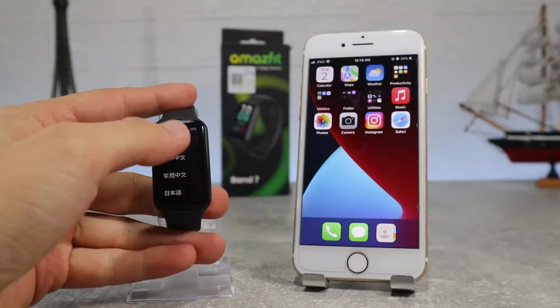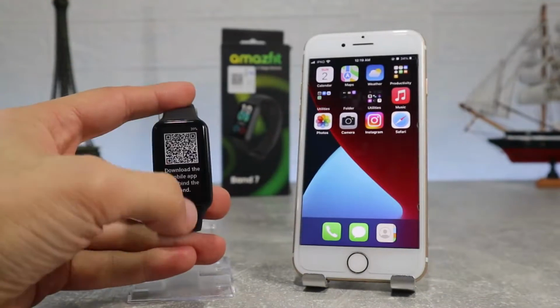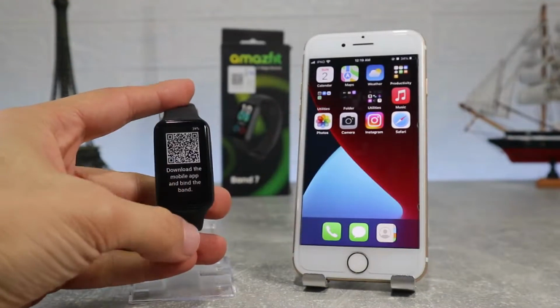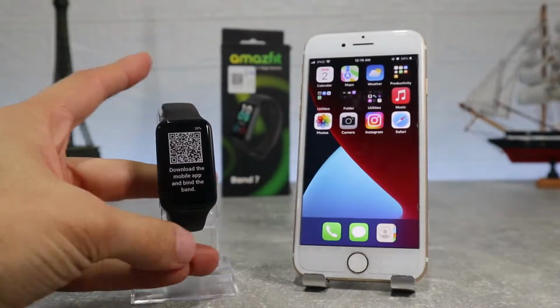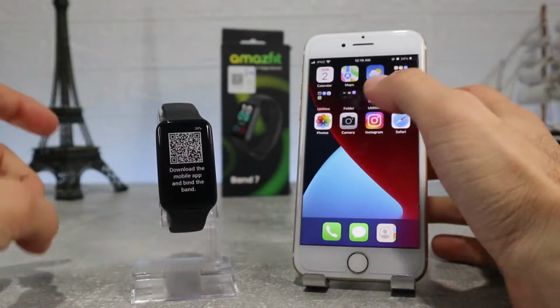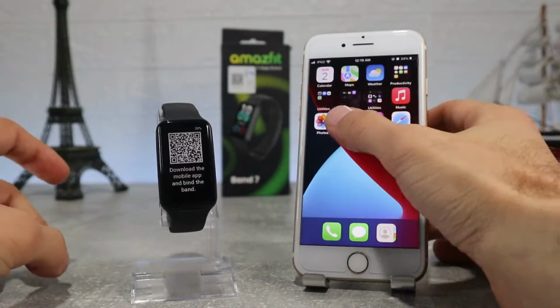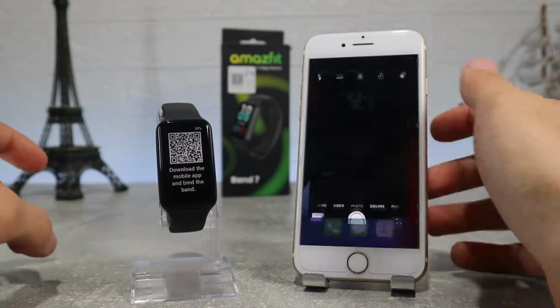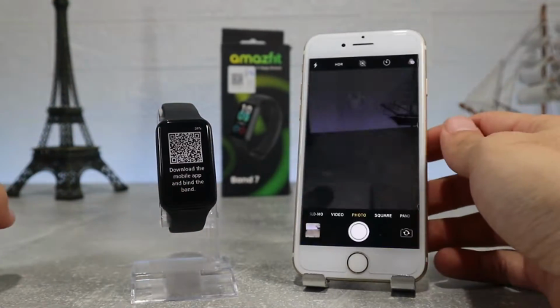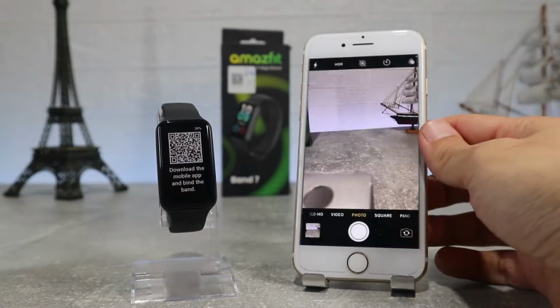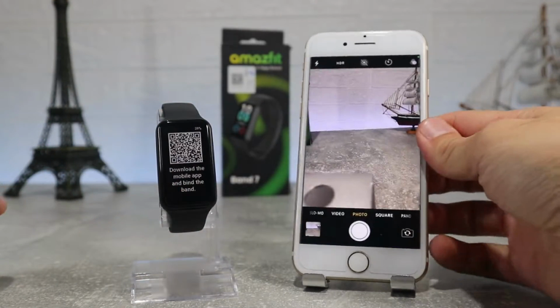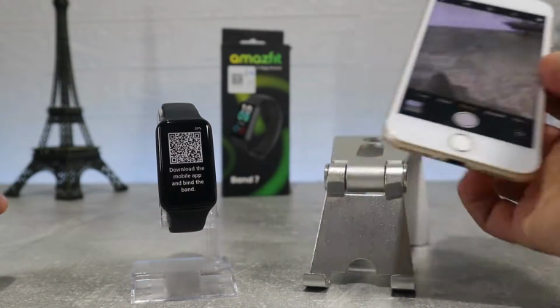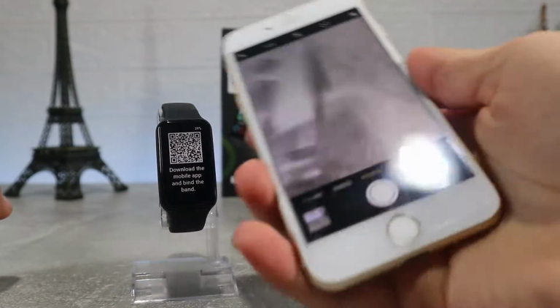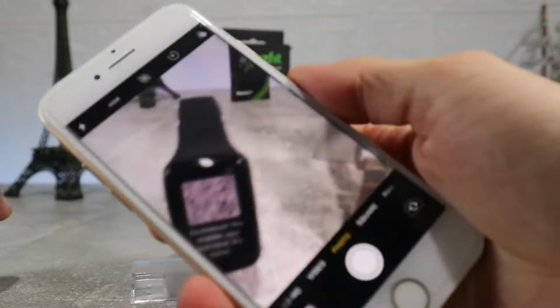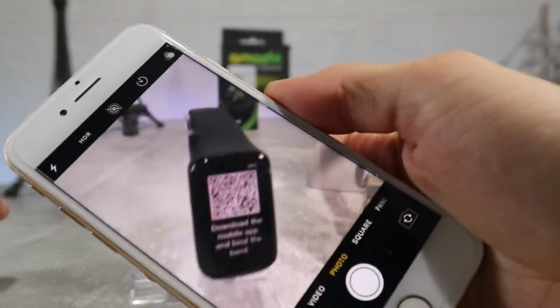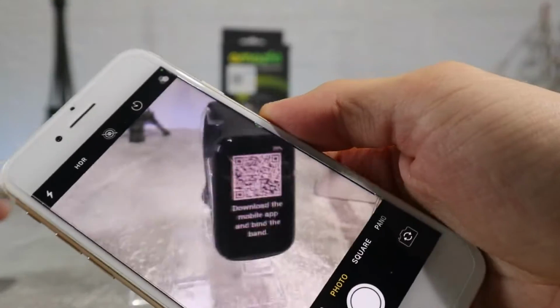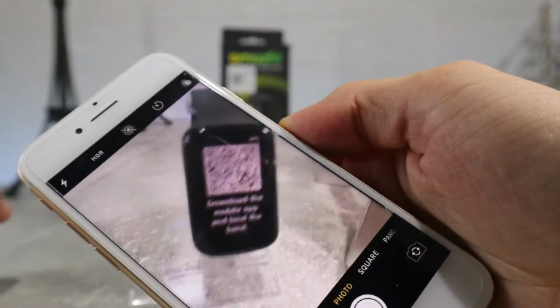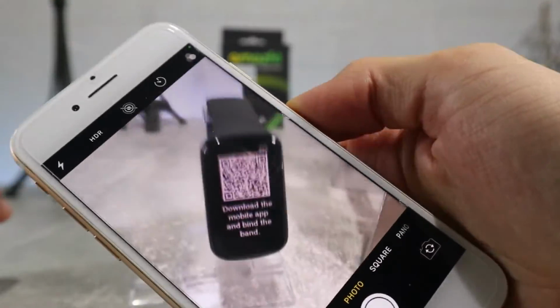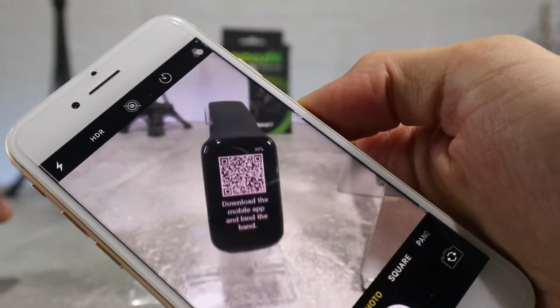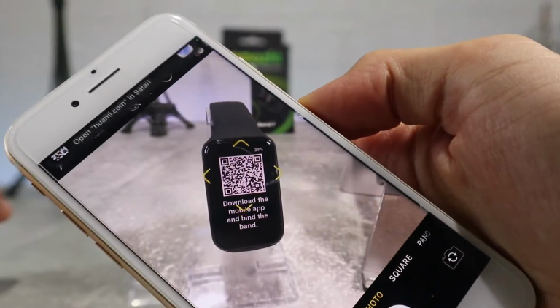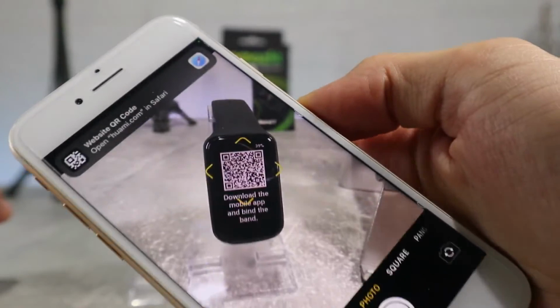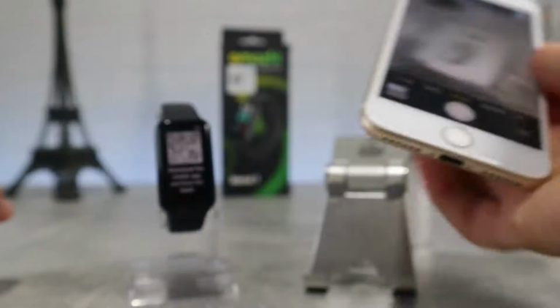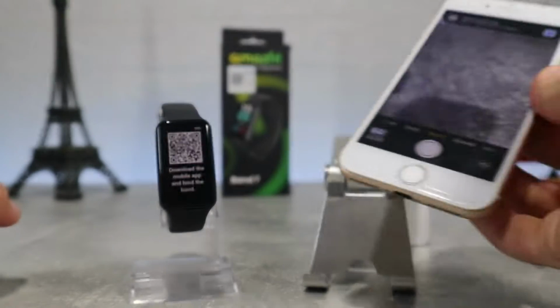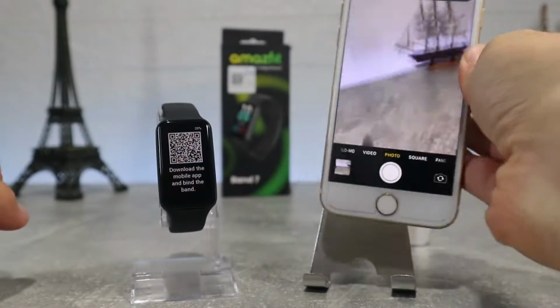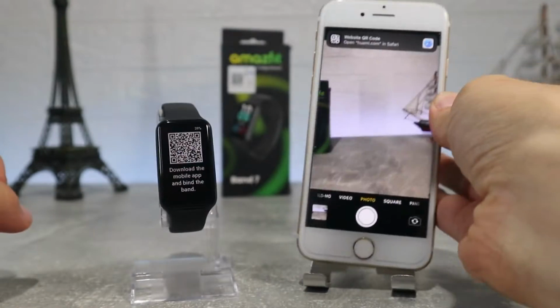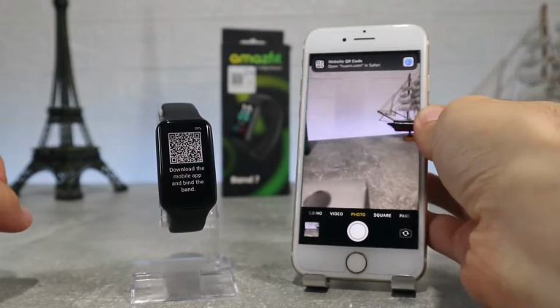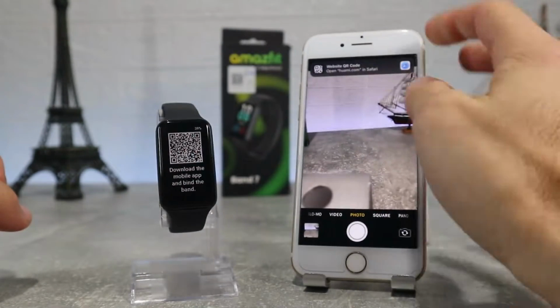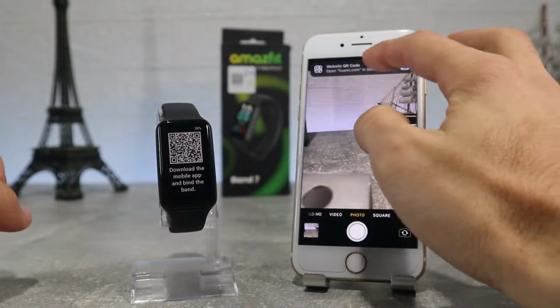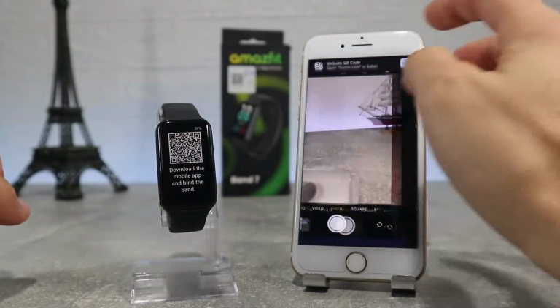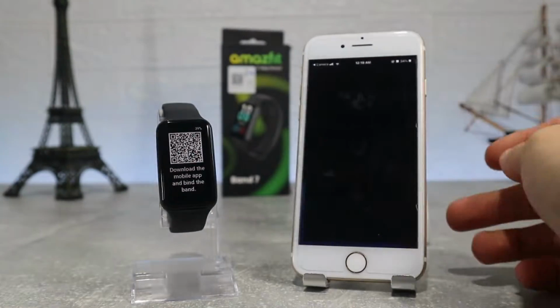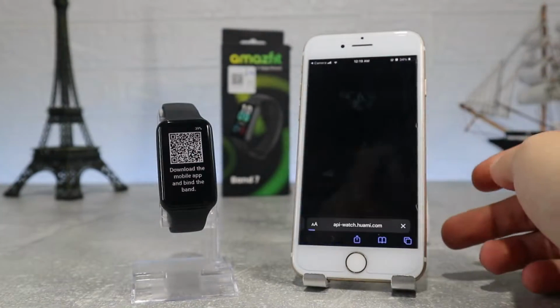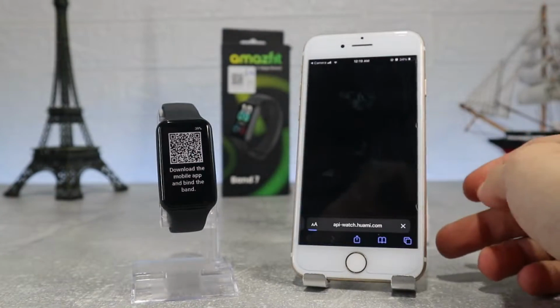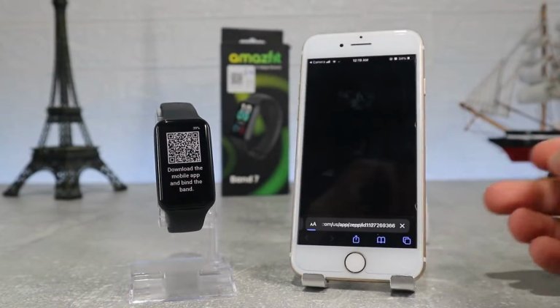Let's begin. We have here the new Amazfit Band 7 and let's see how to connect it.